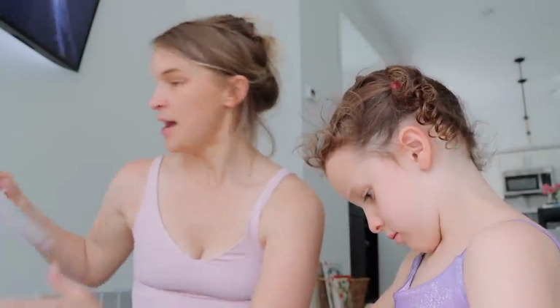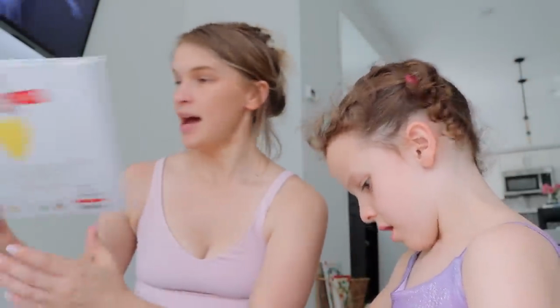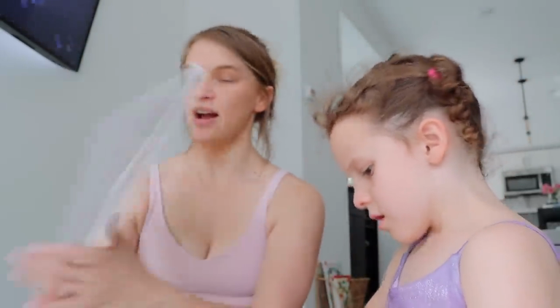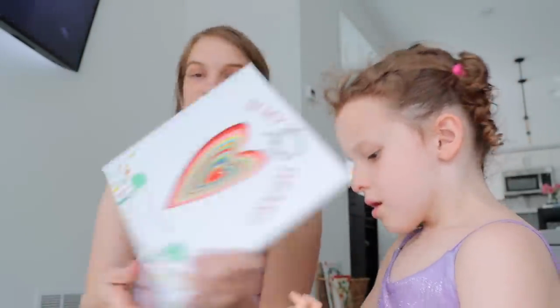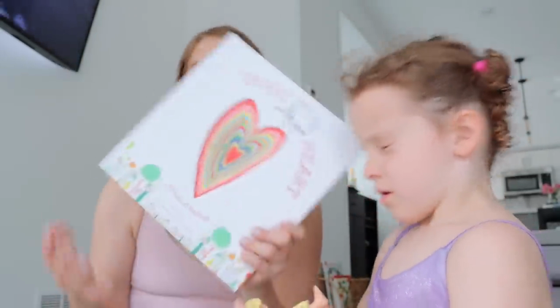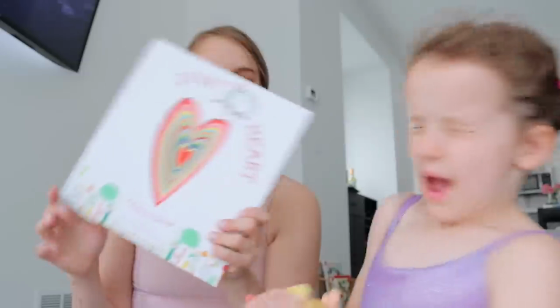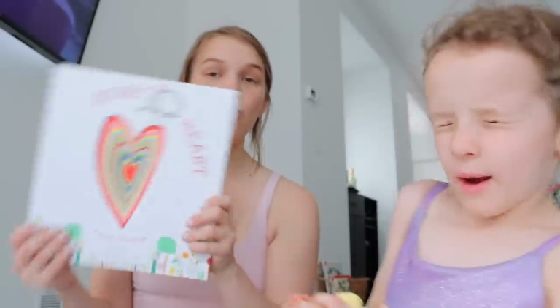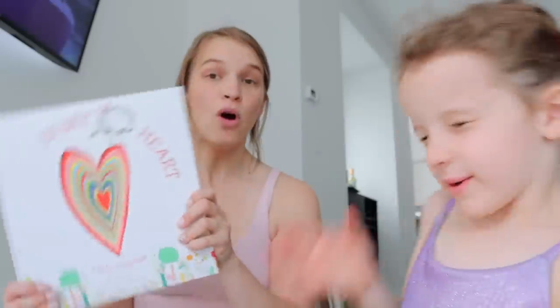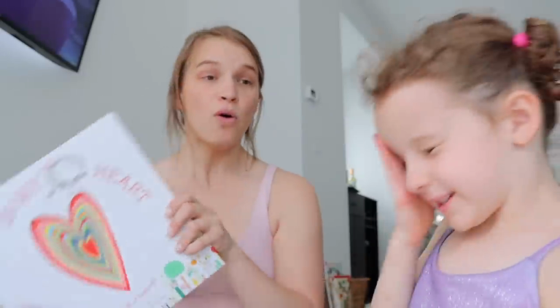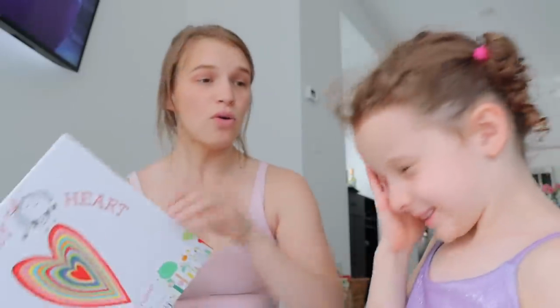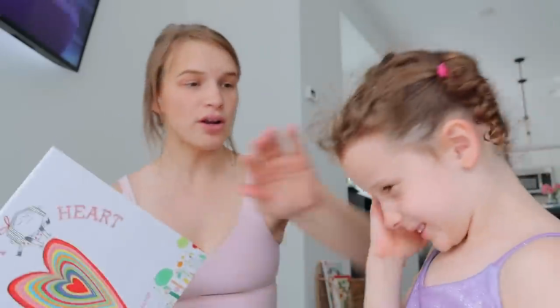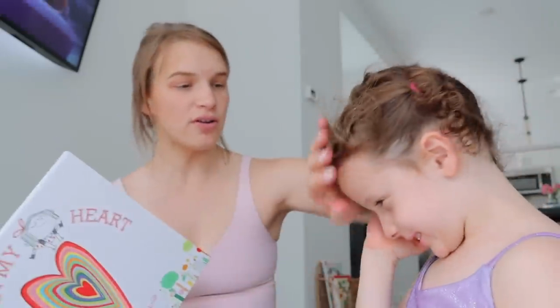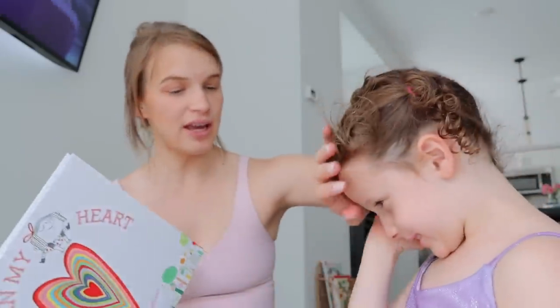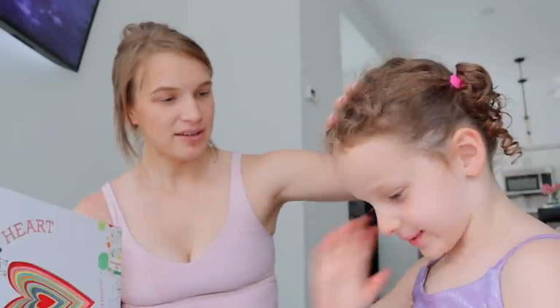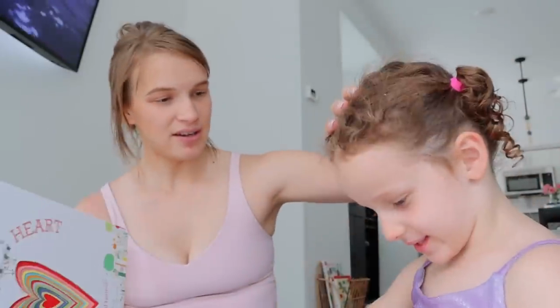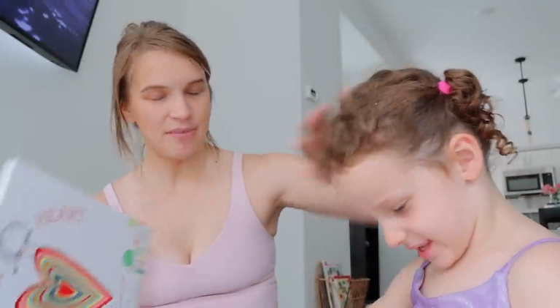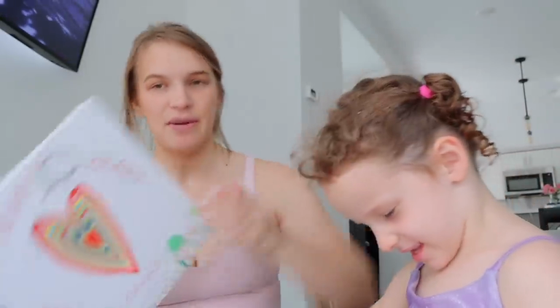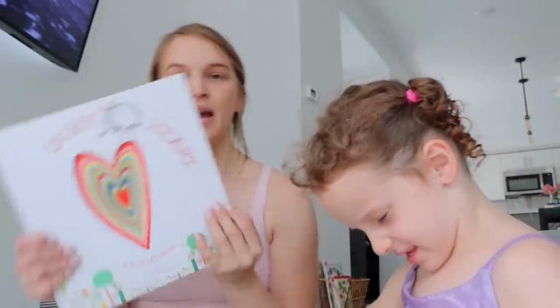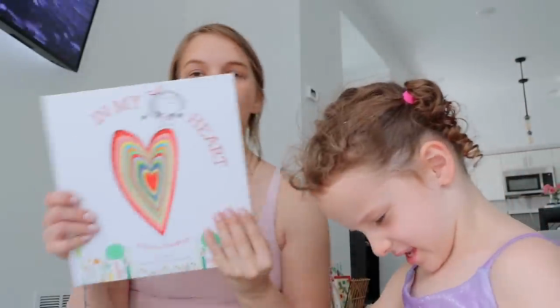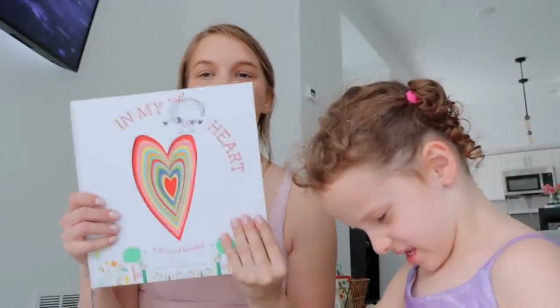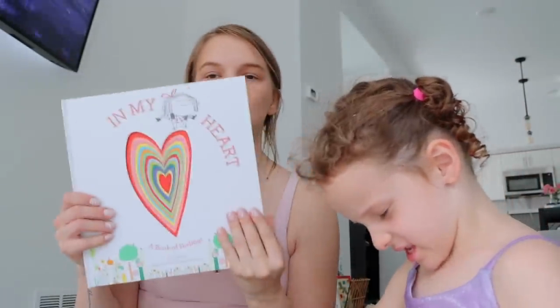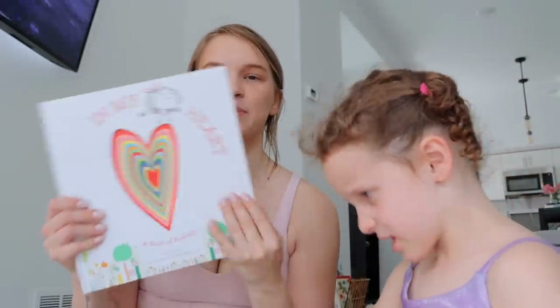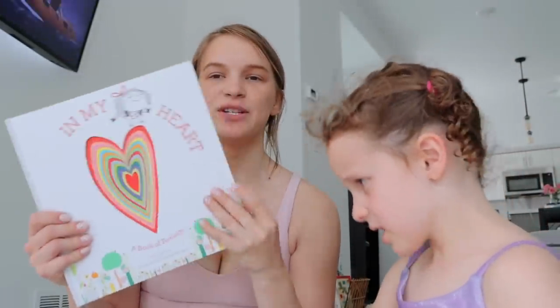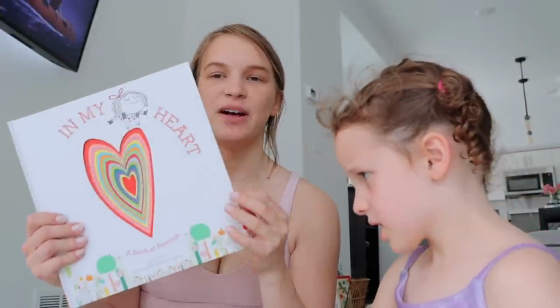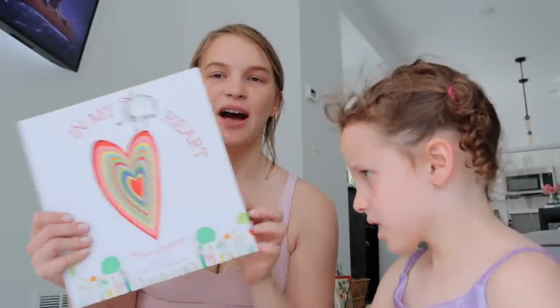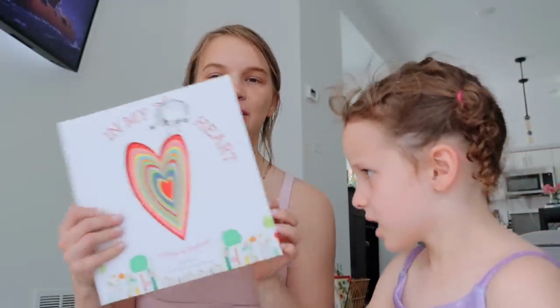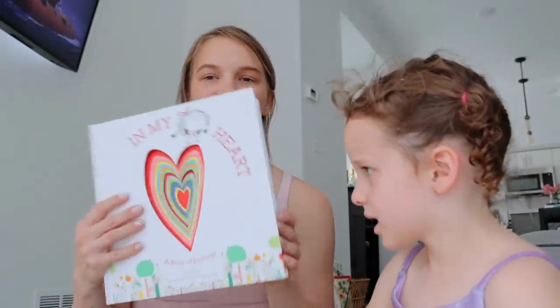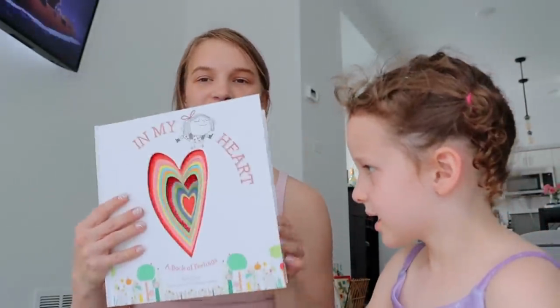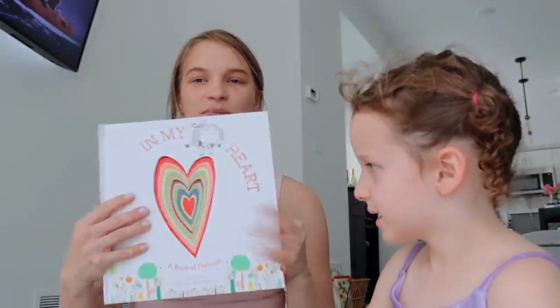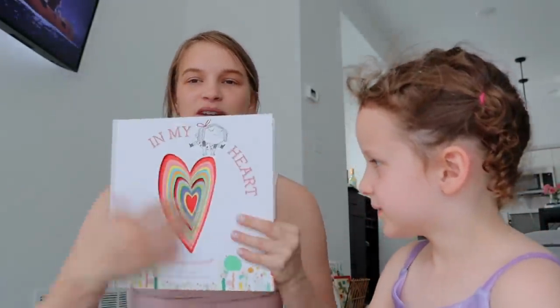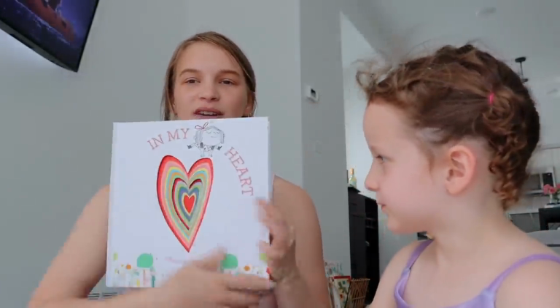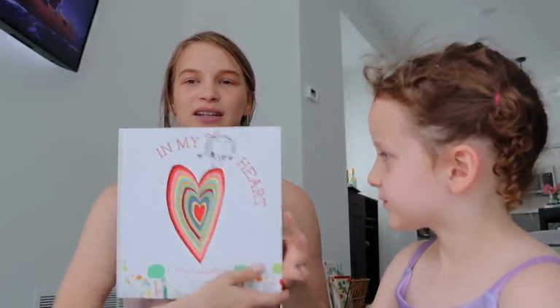I got this one too — how cute is this book, you guys? I really like this one.